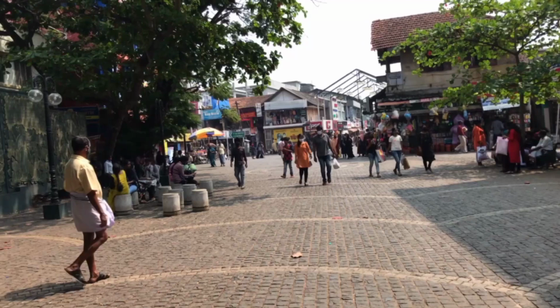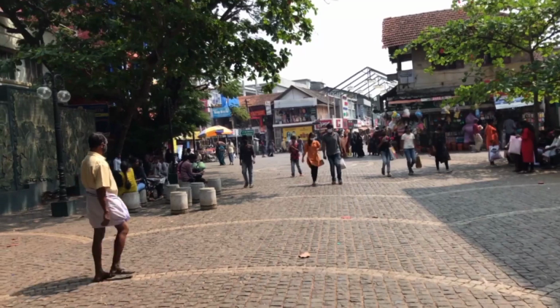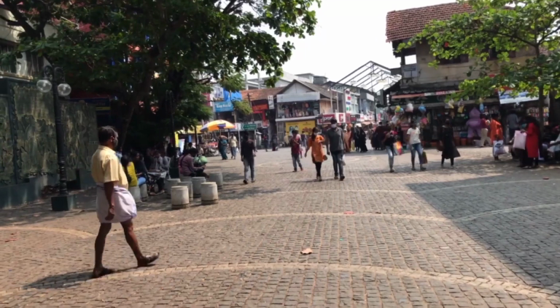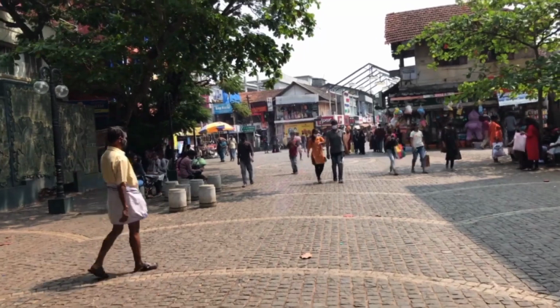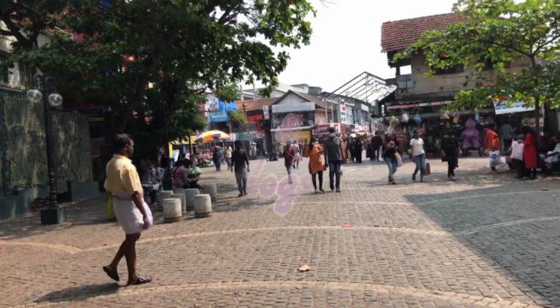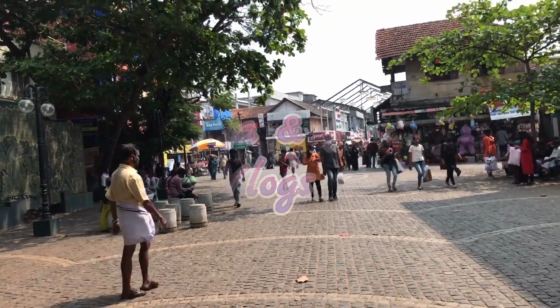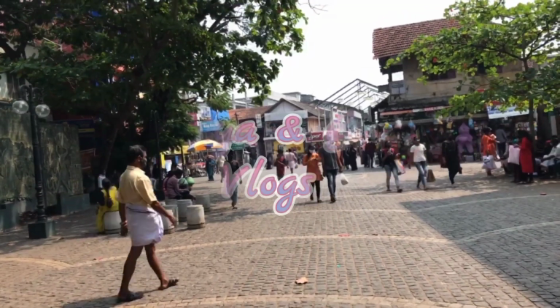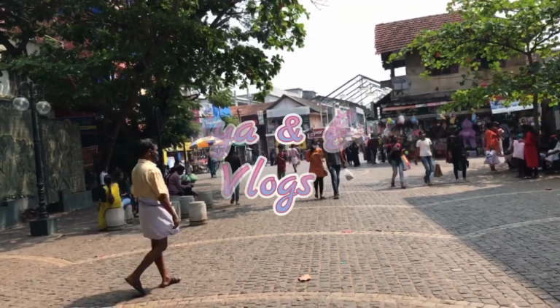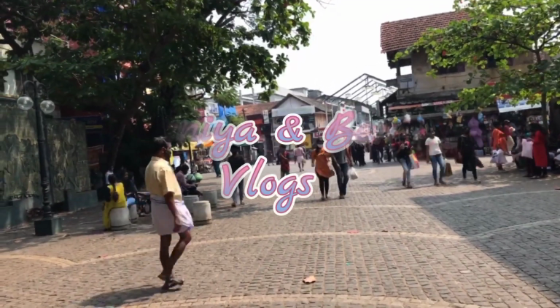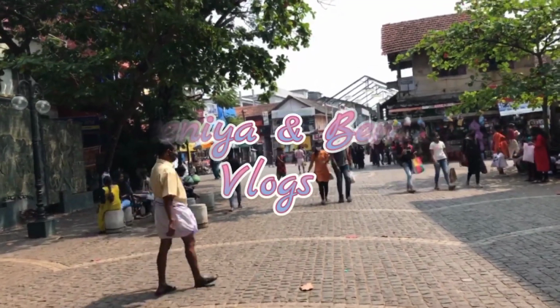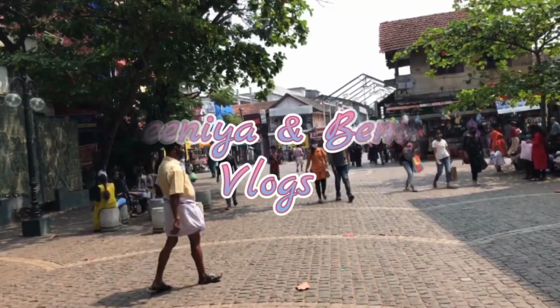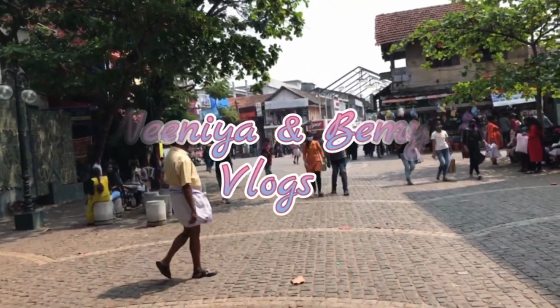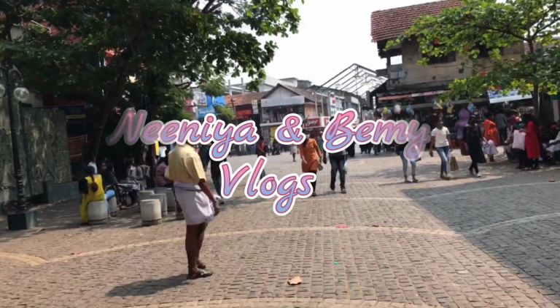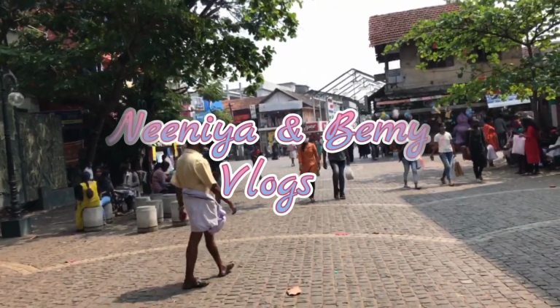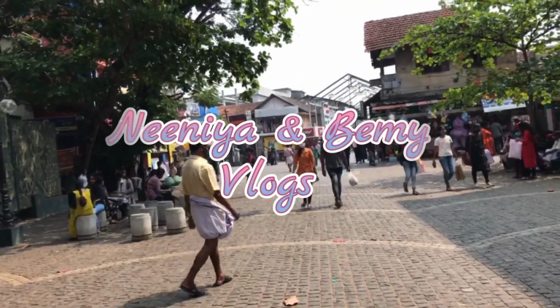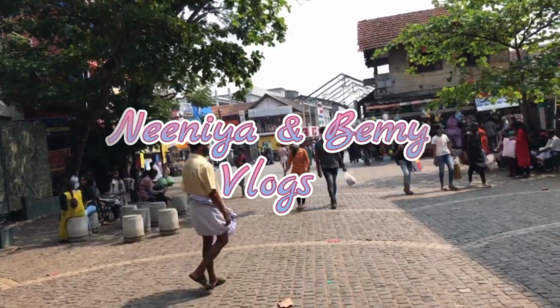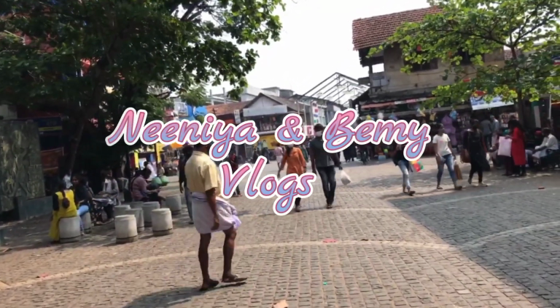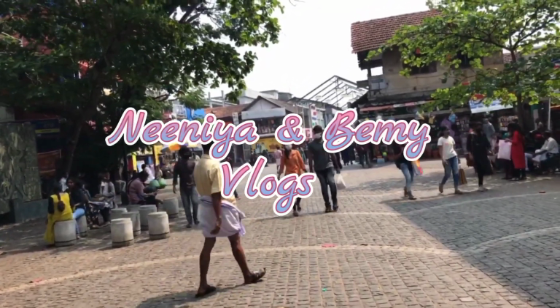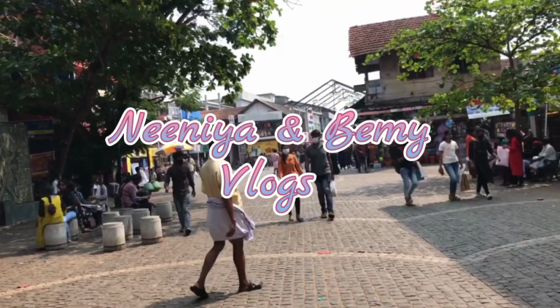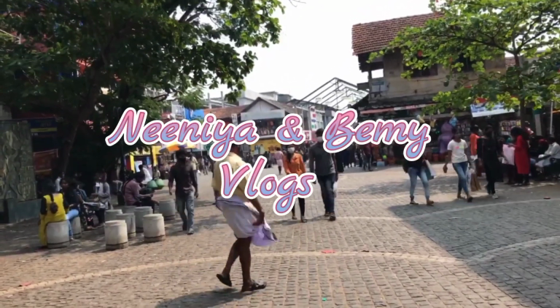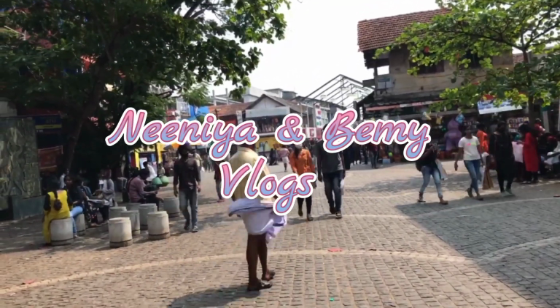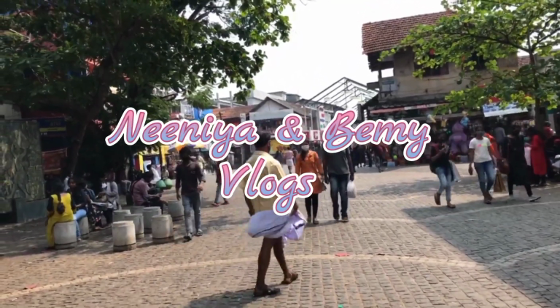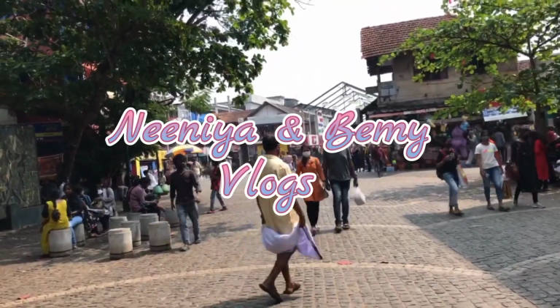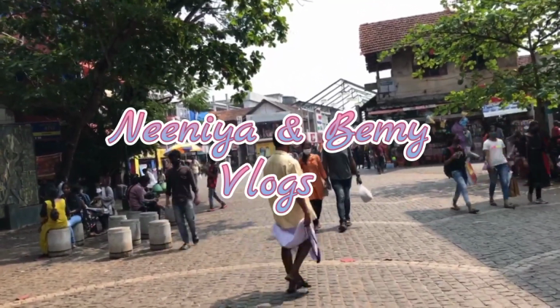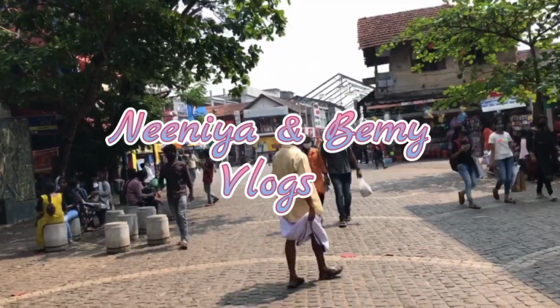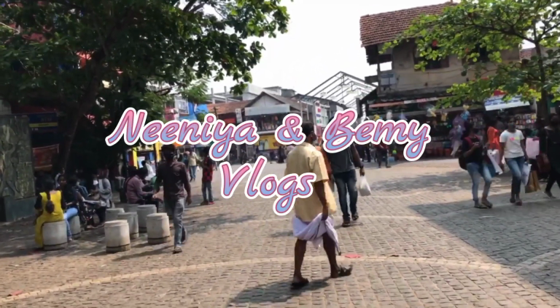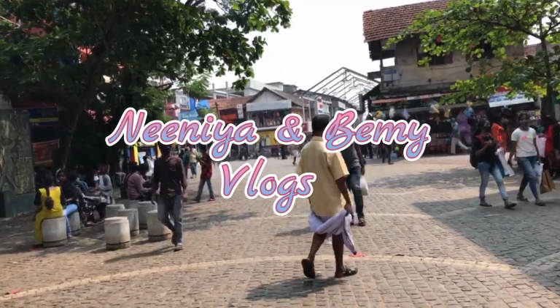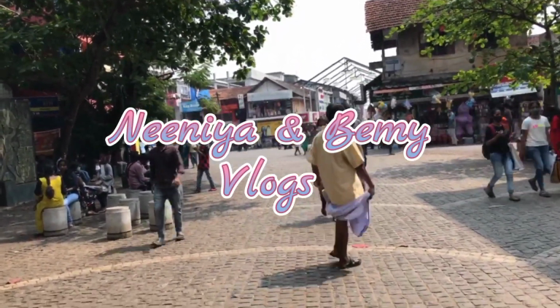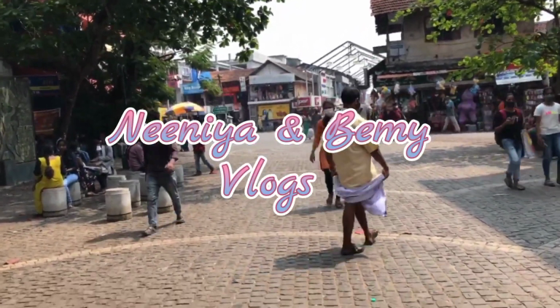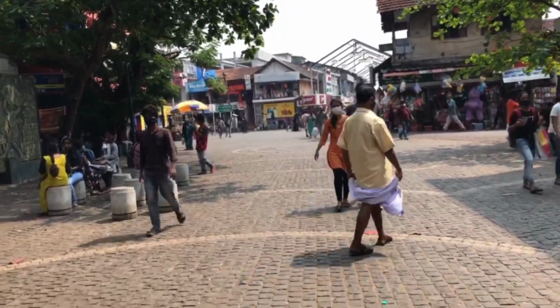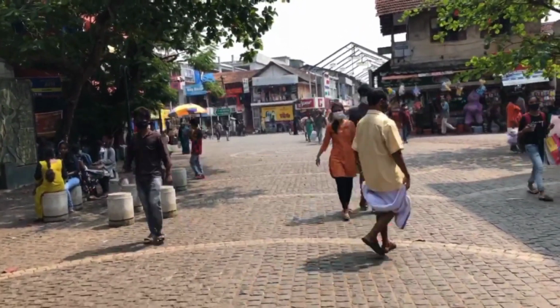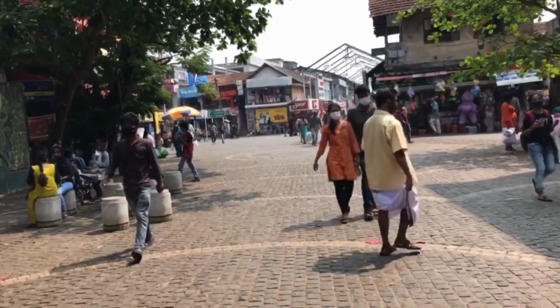Hello, Assalamualaikum, welcome back to another episode of NV Vlogs. This is a shopping haul video.